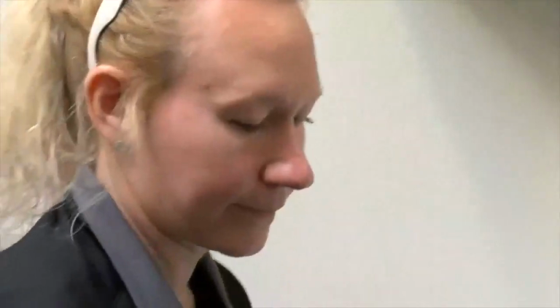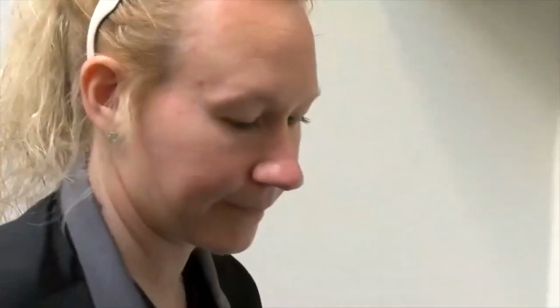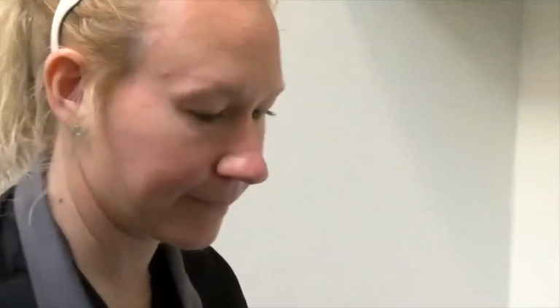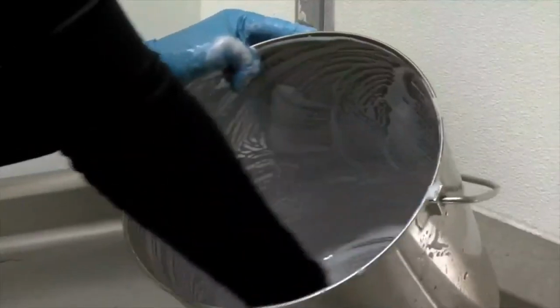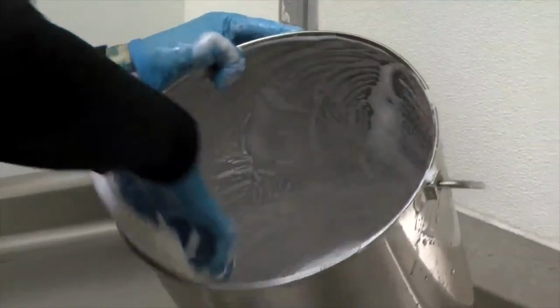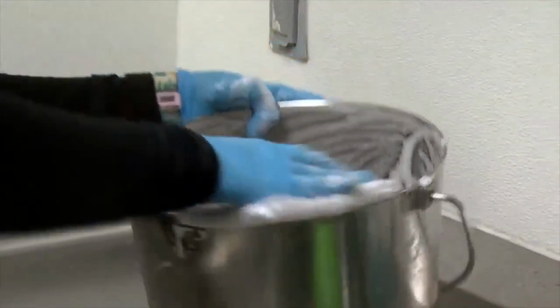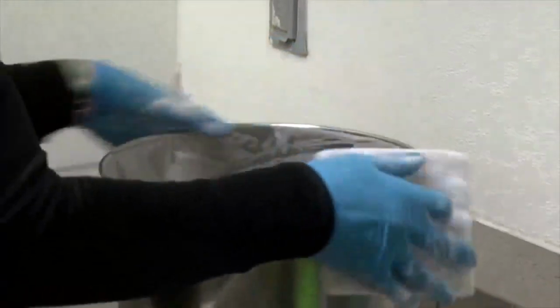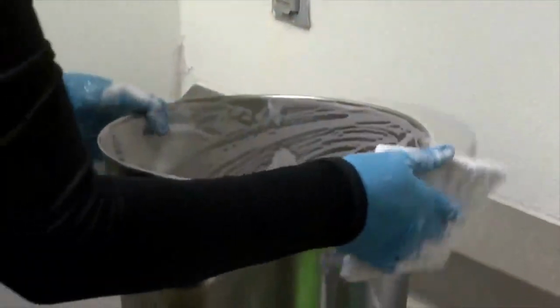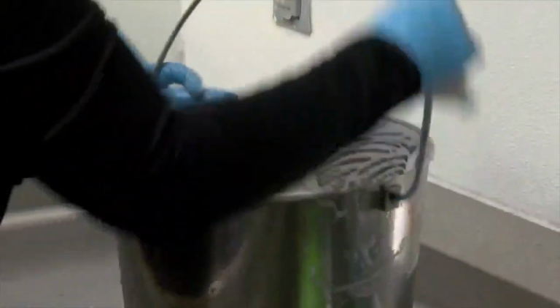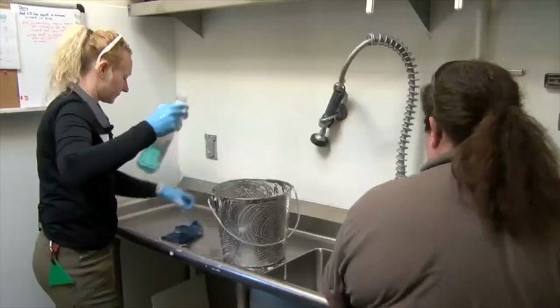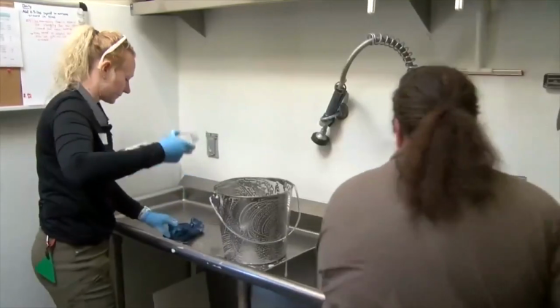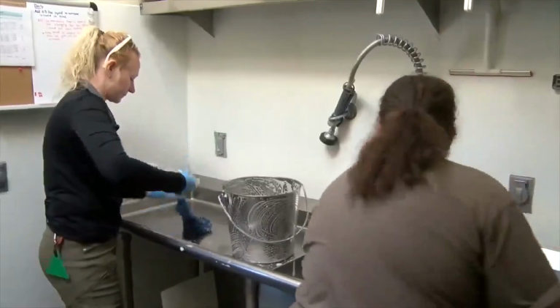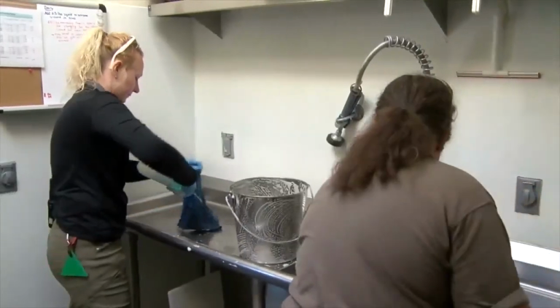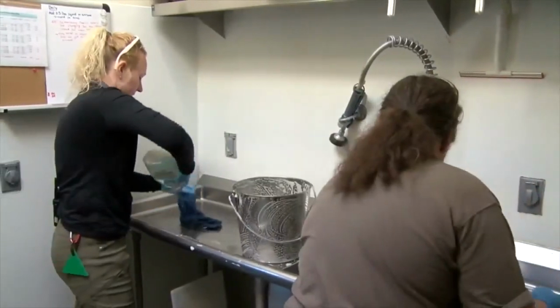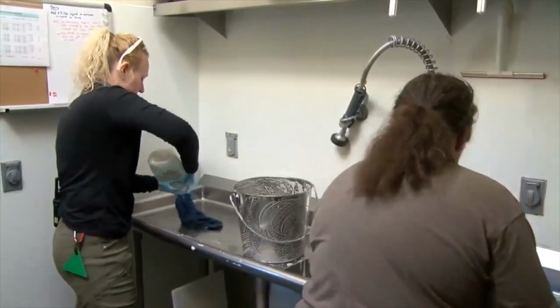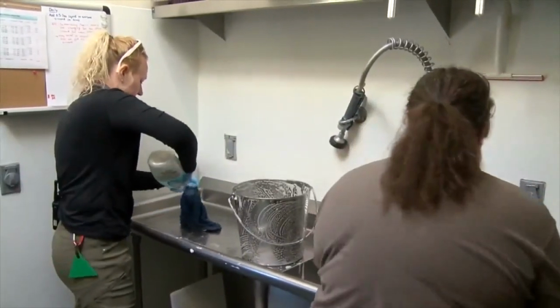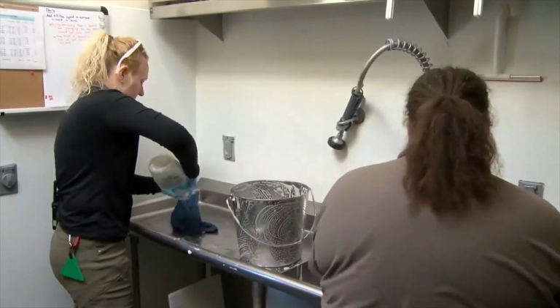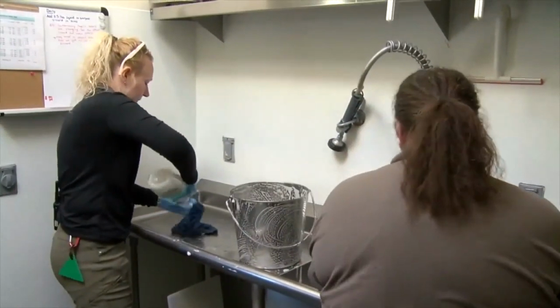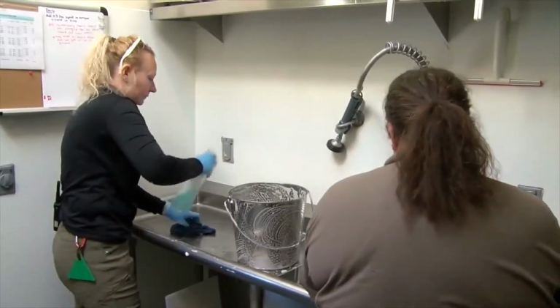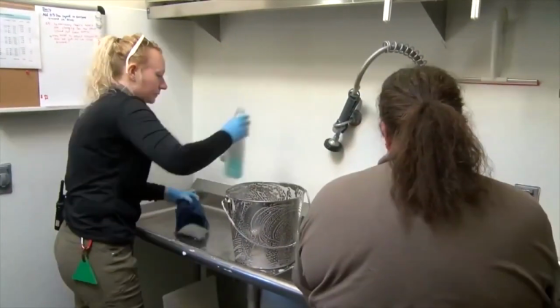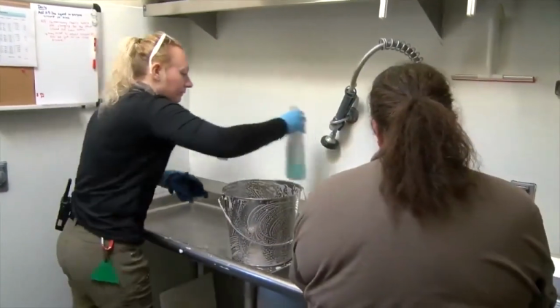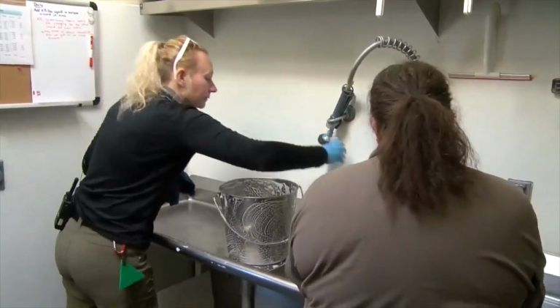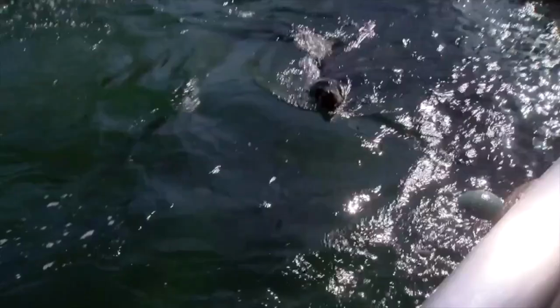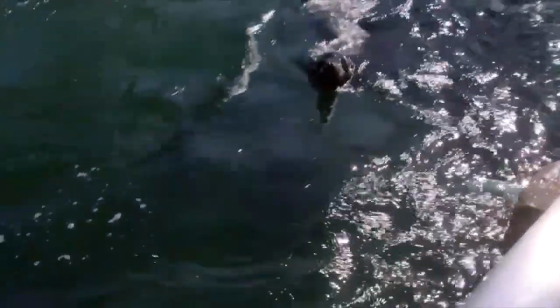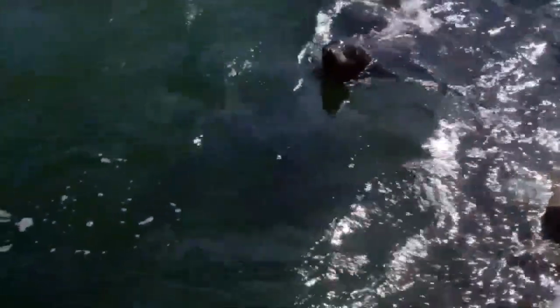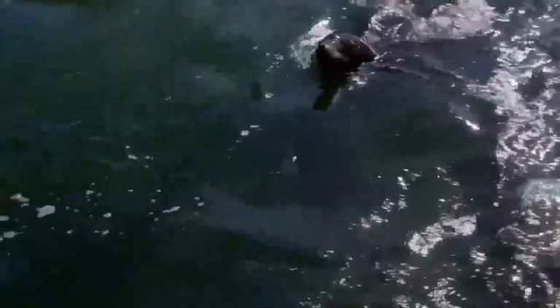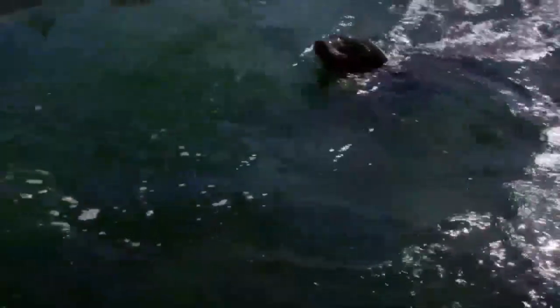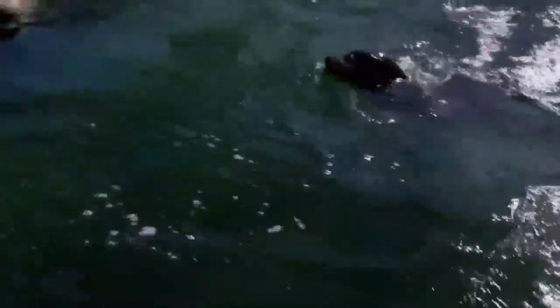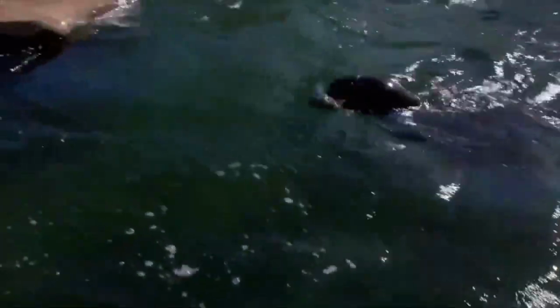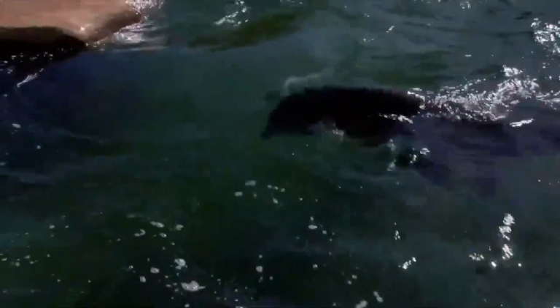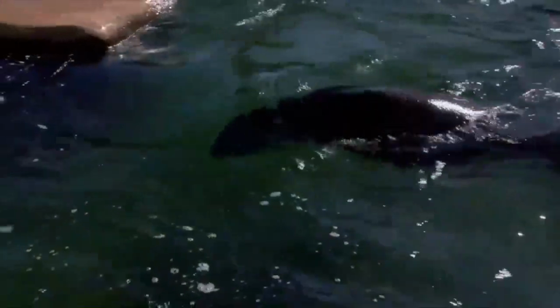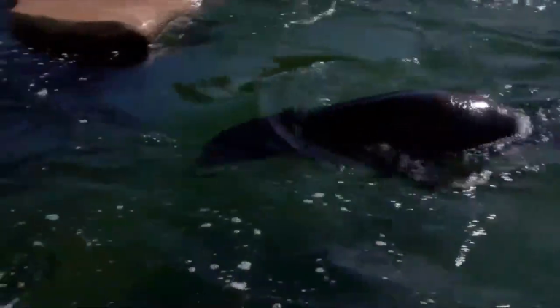We have lots of cleaning to do throughout the day, and we maybe have about 45 minutes to an hour of actual interaction with our sea lions.